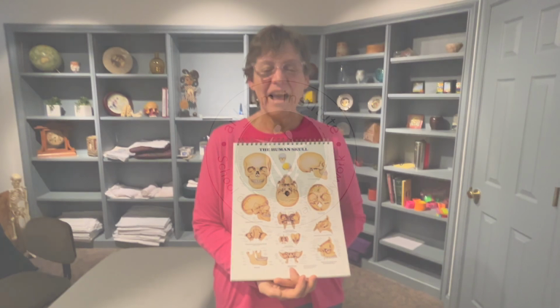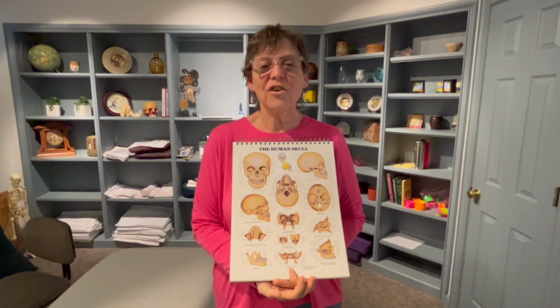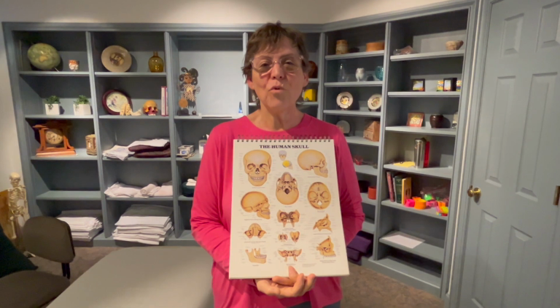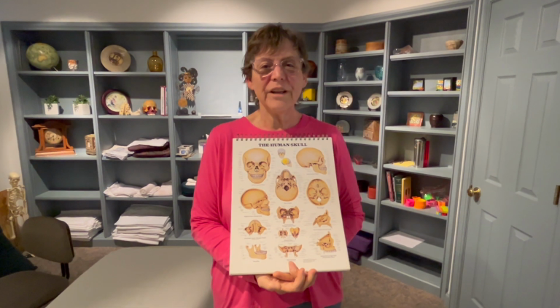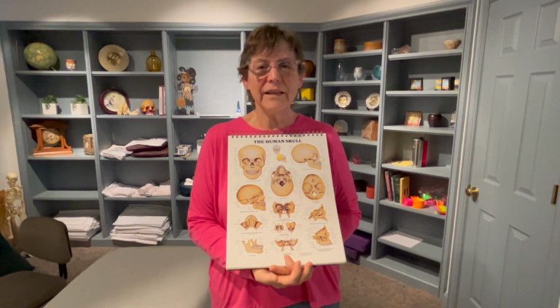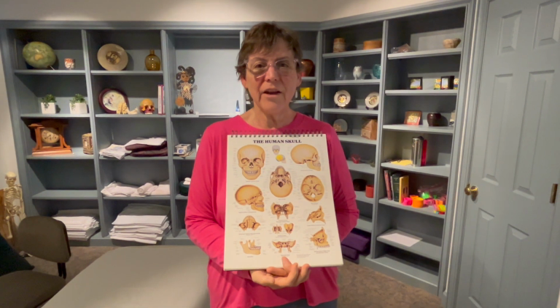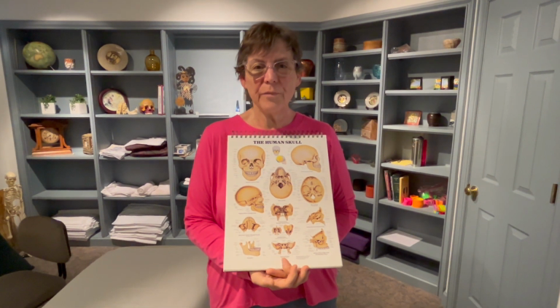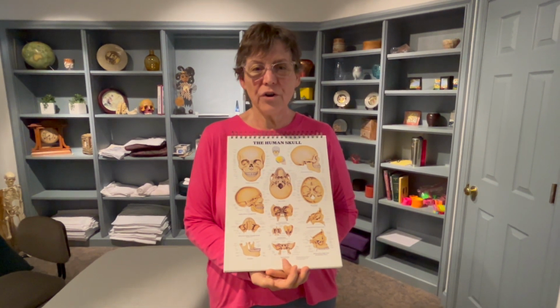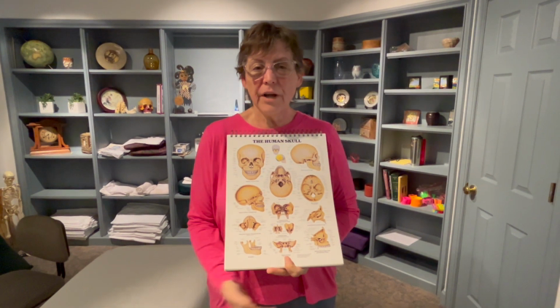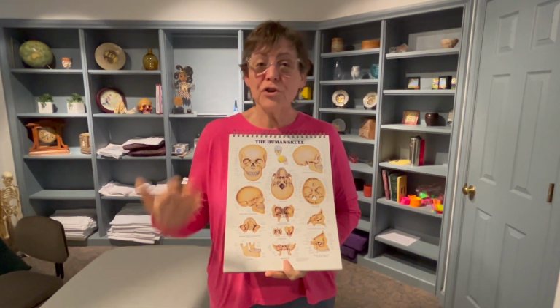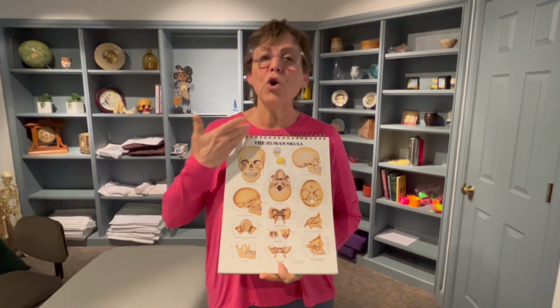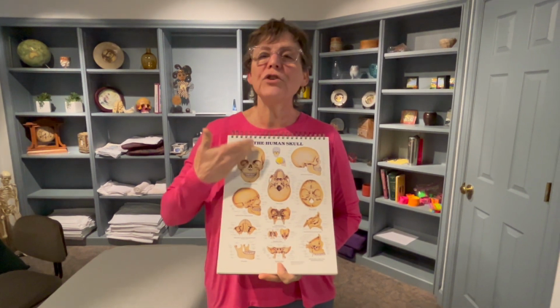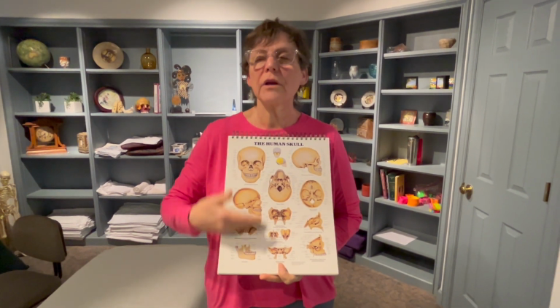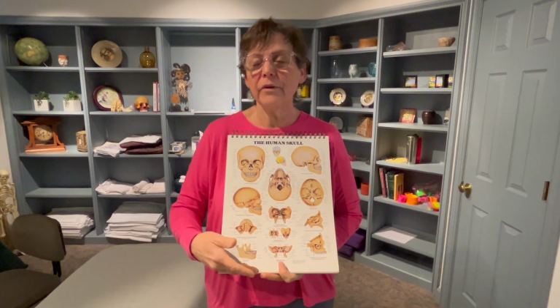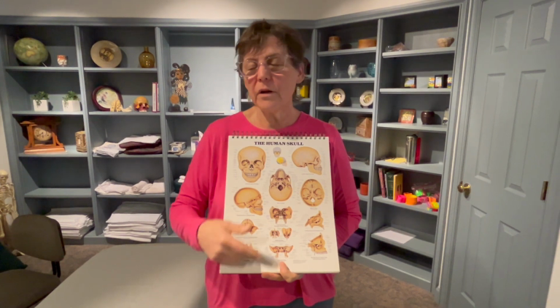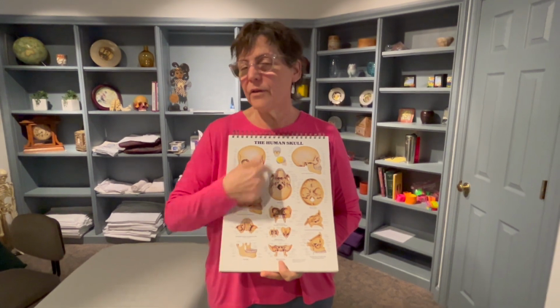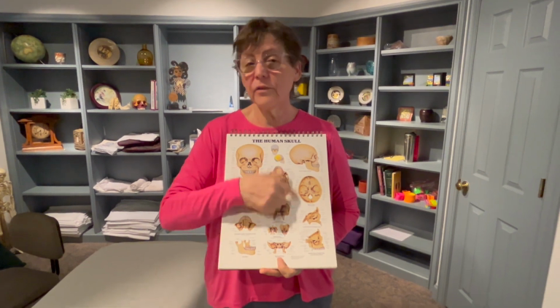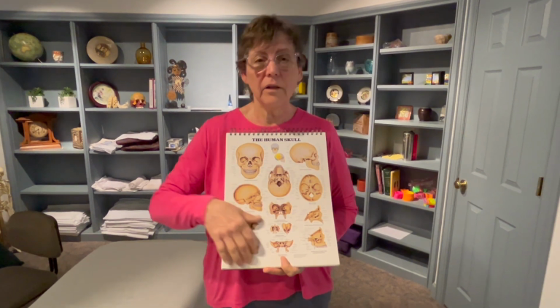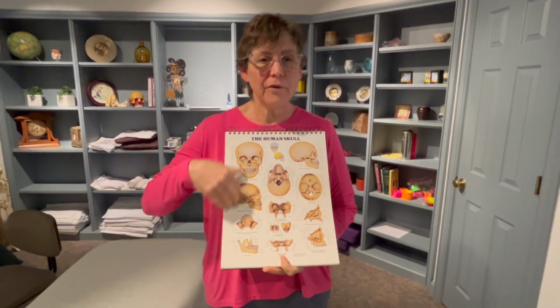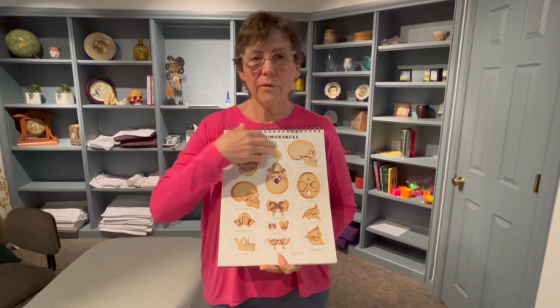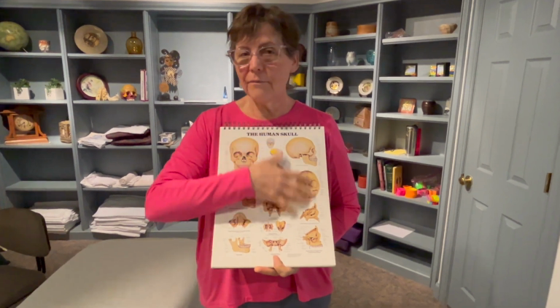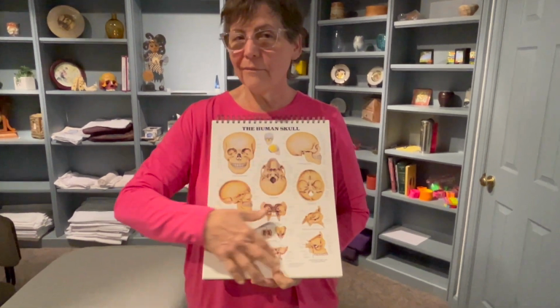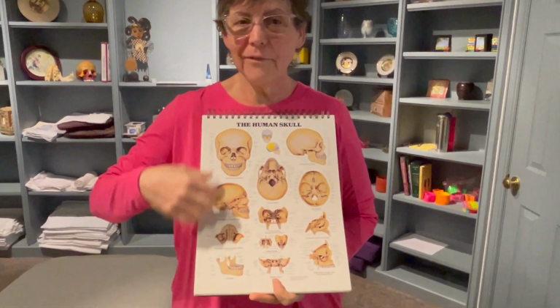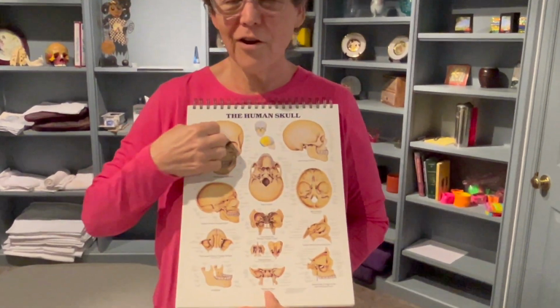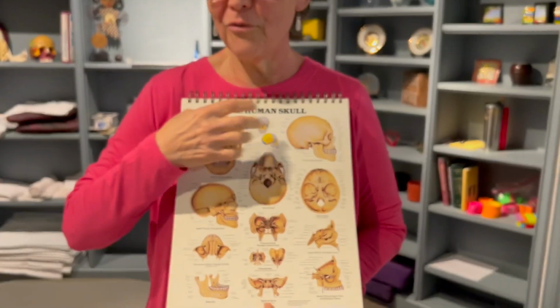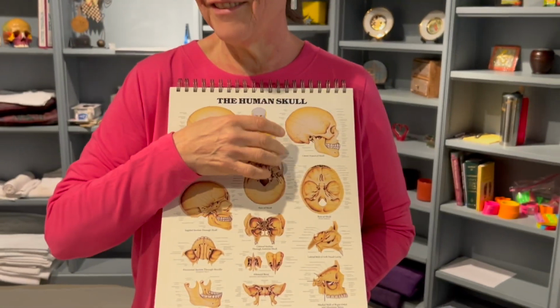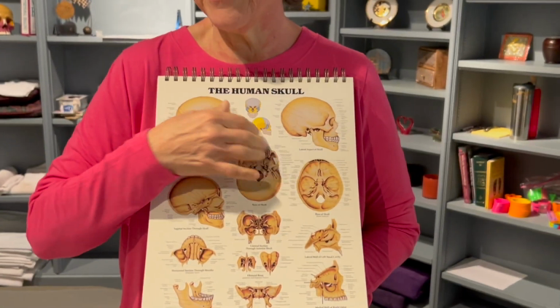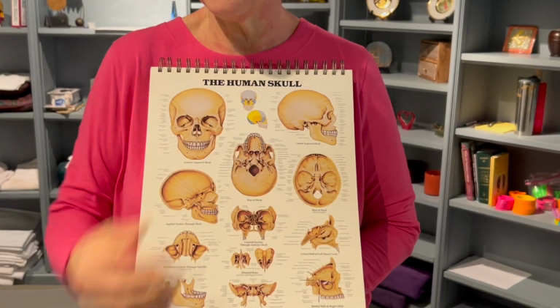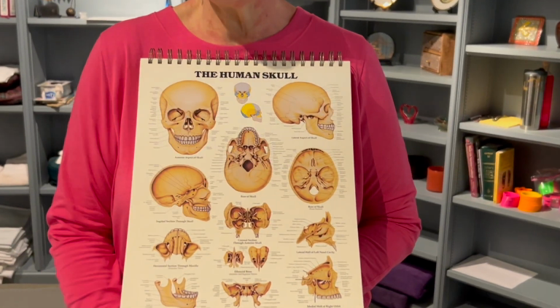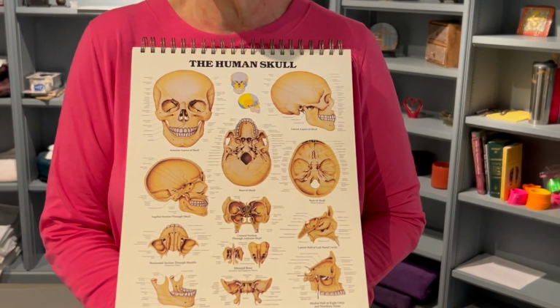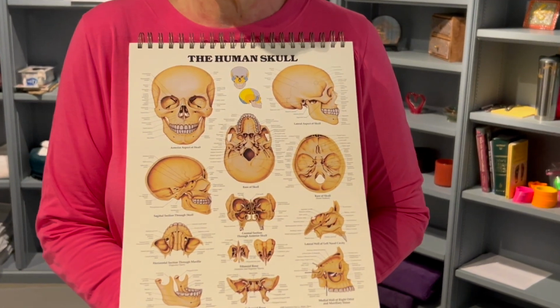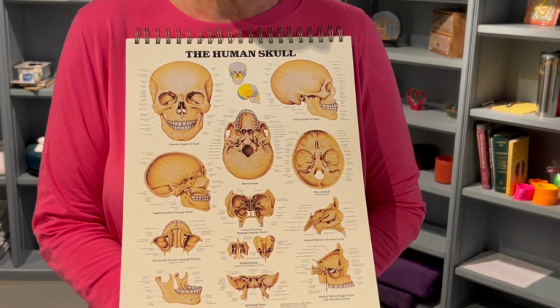Good morning, Lee Ancrum here. There's so much that can be said about the skull.